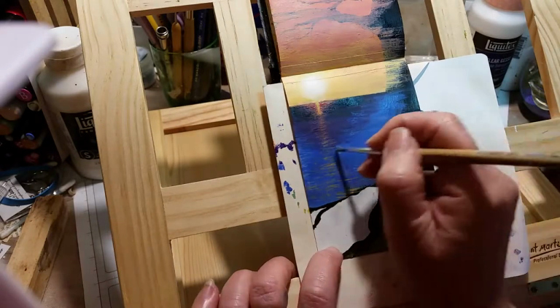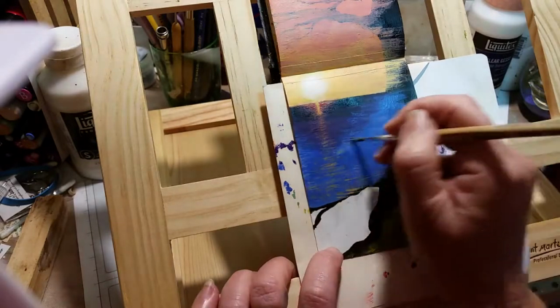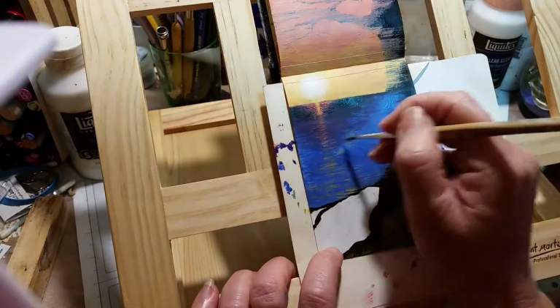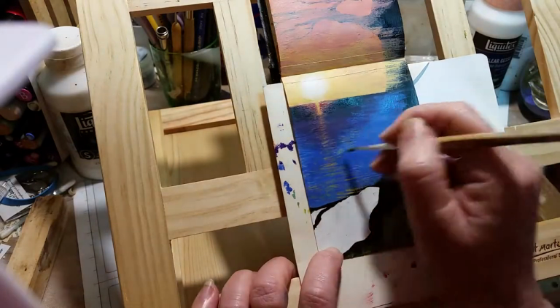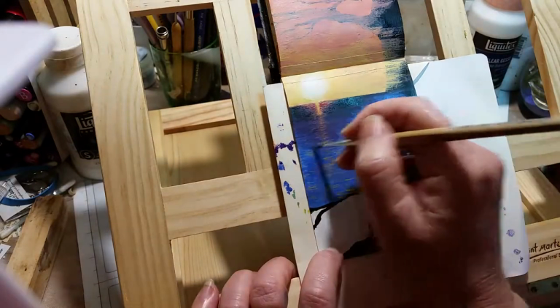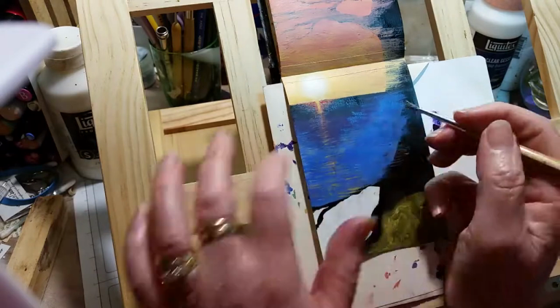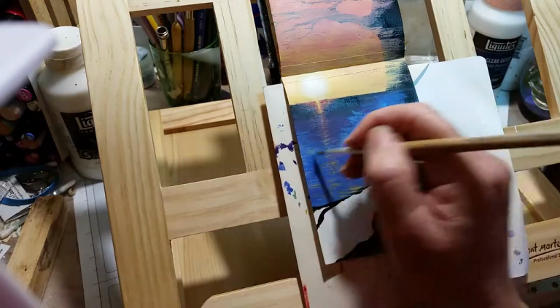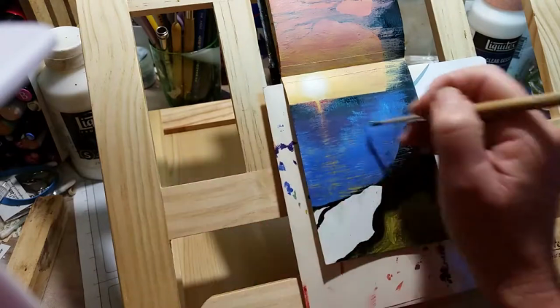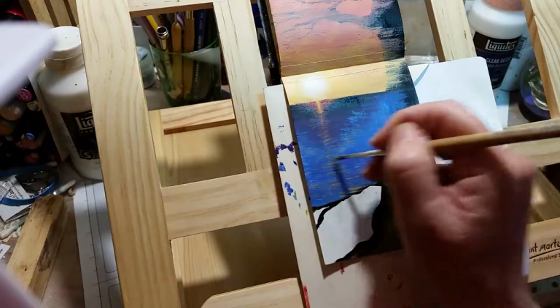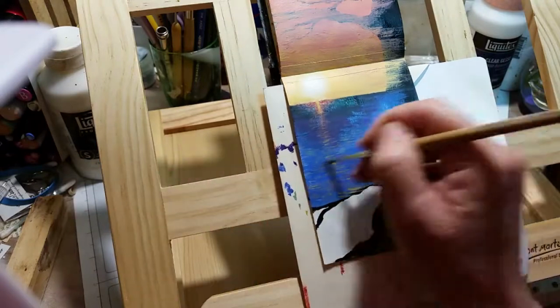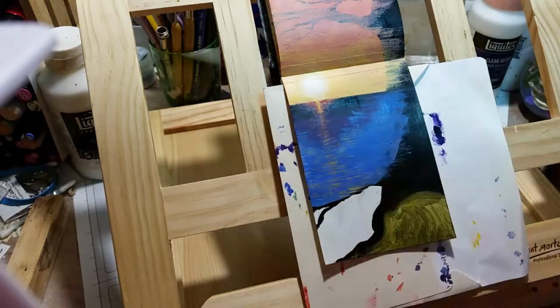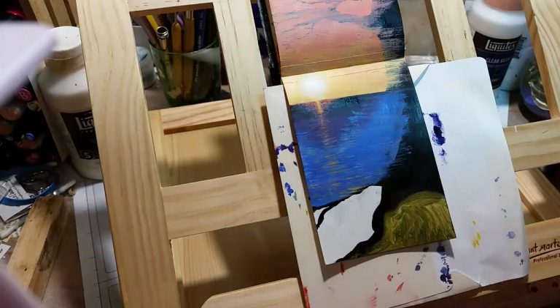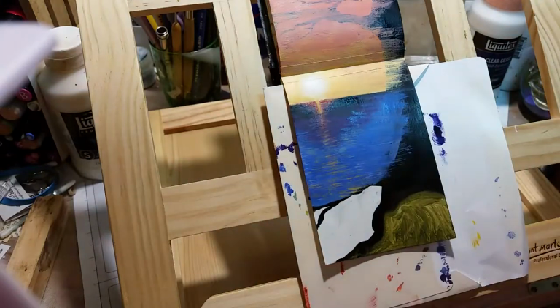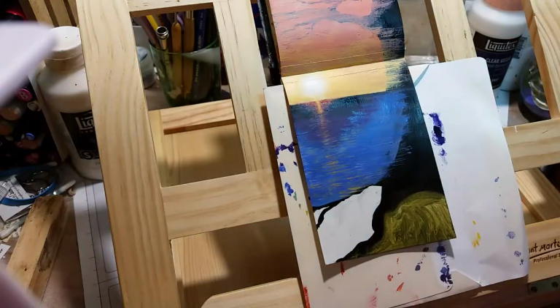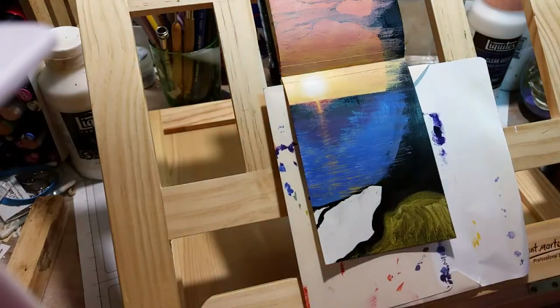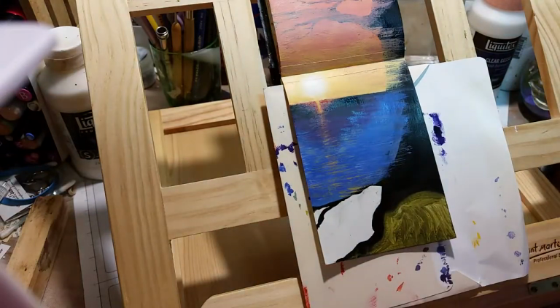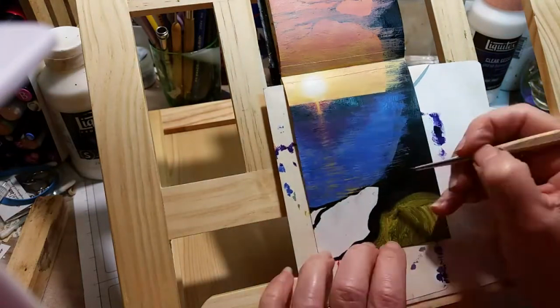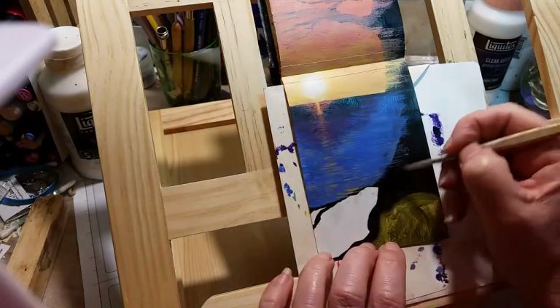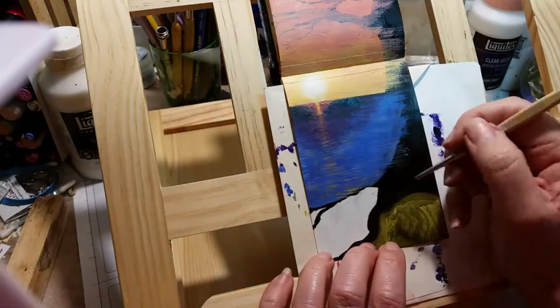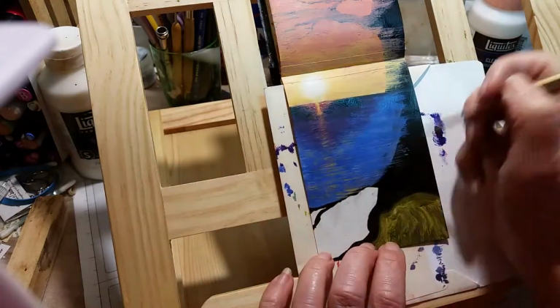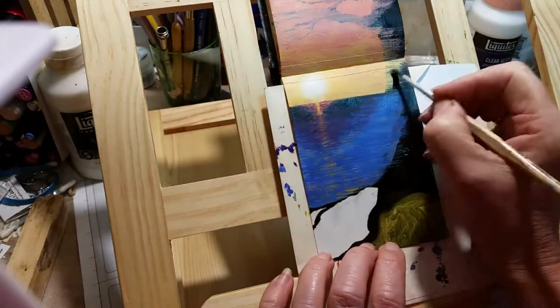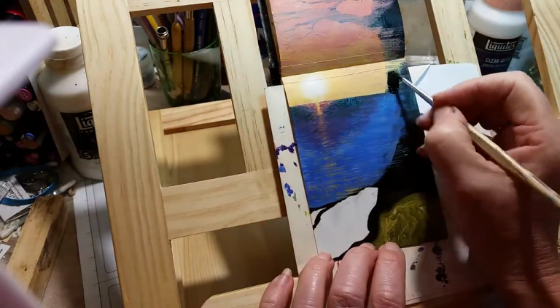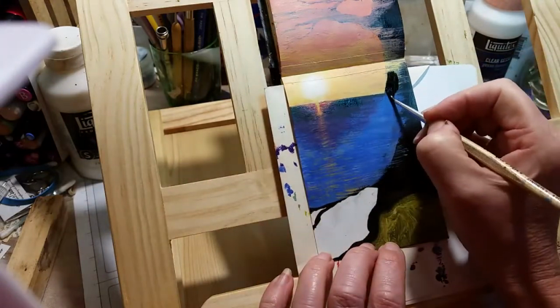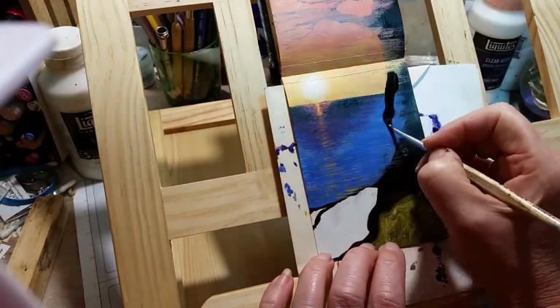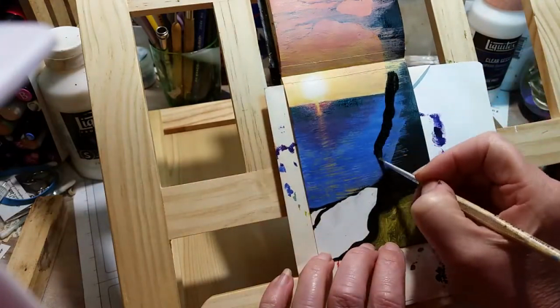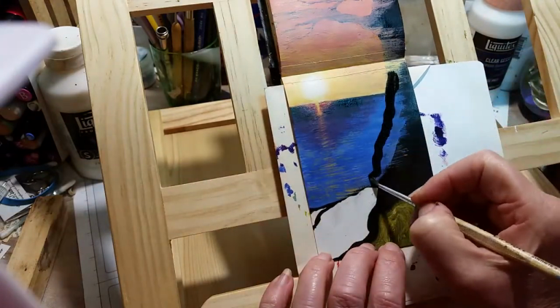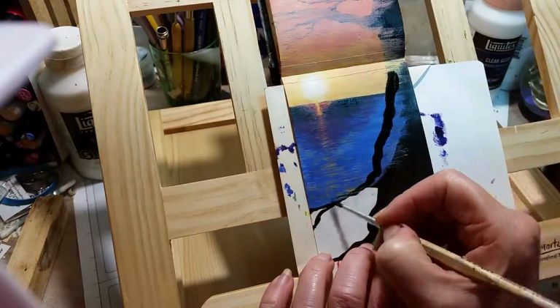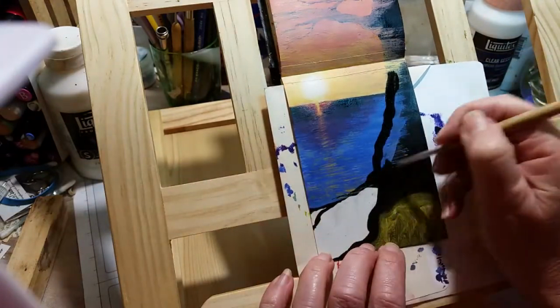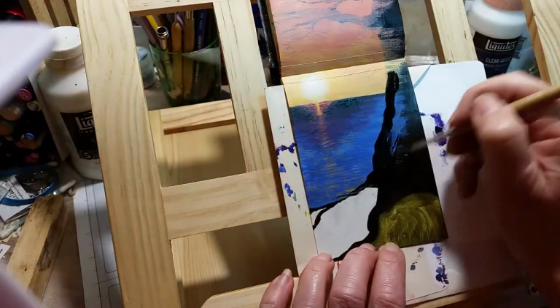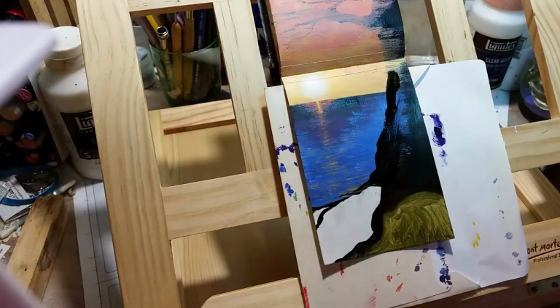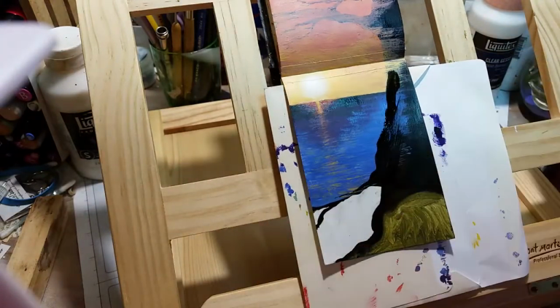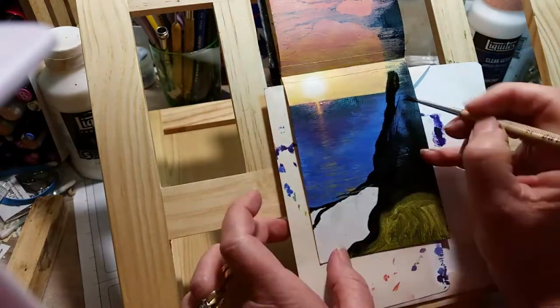I'm just putting in the texture of the ocean and the sun reflecting off those little light bits on top.